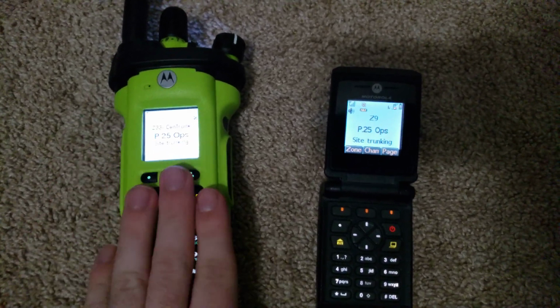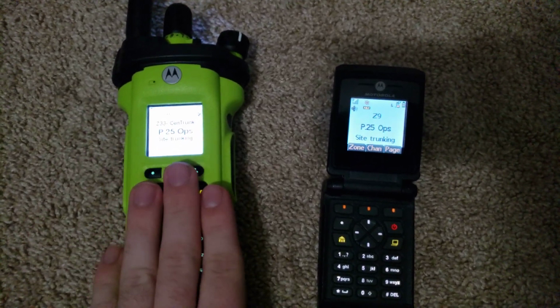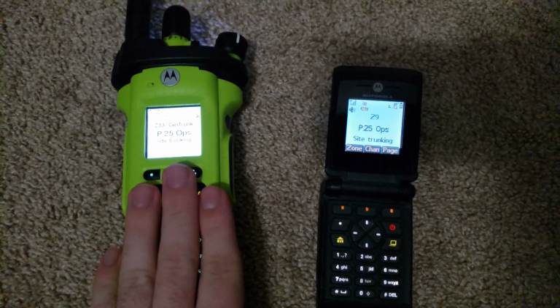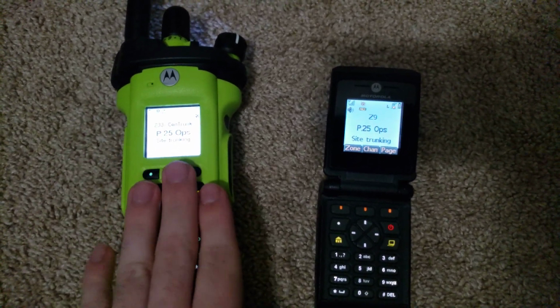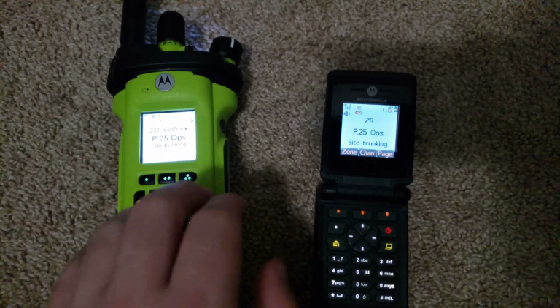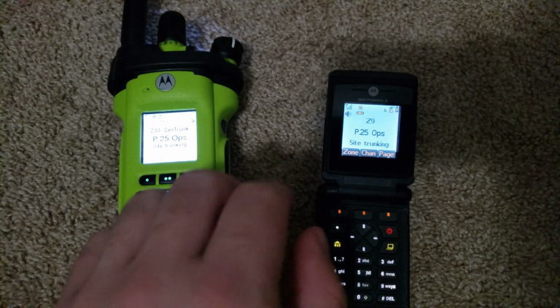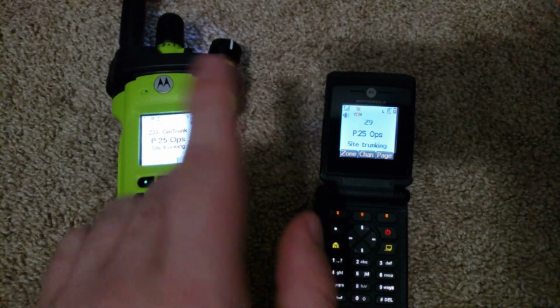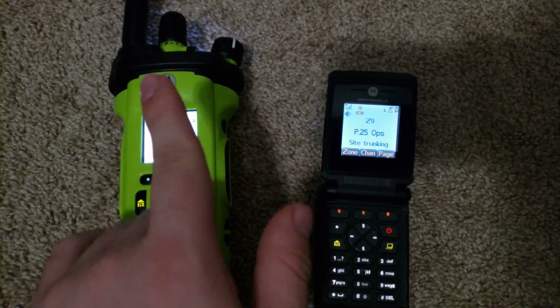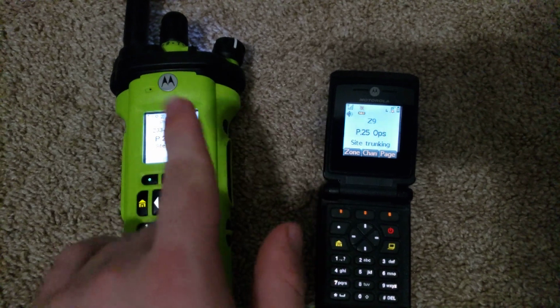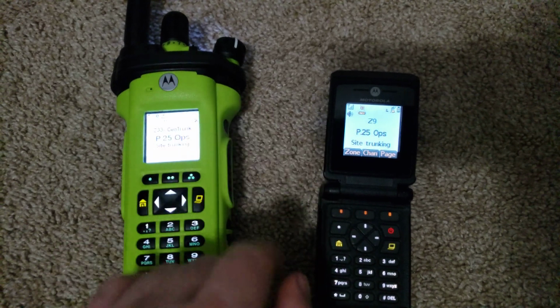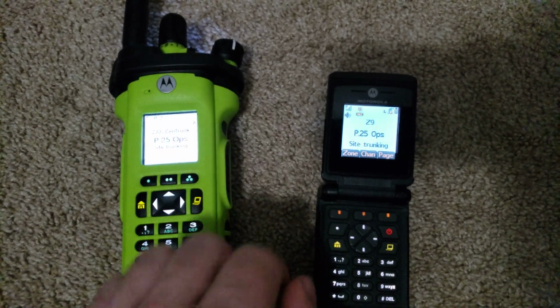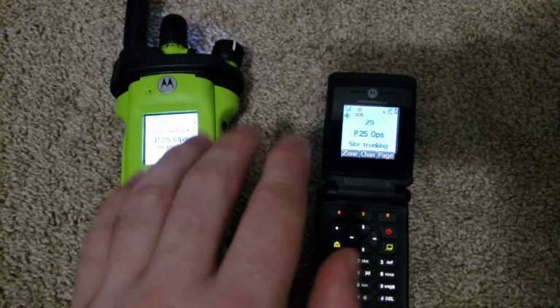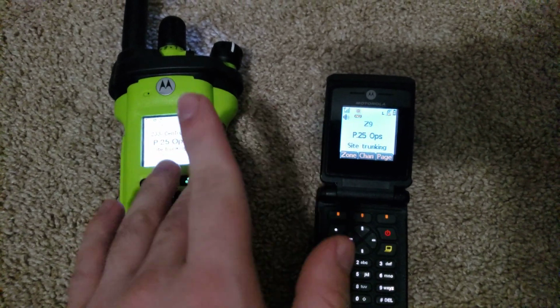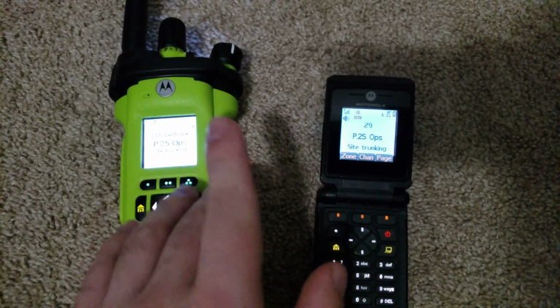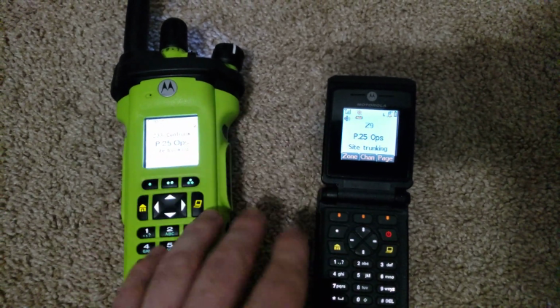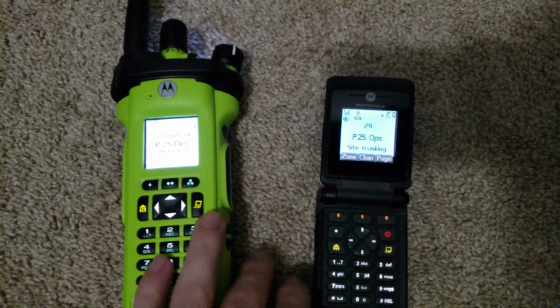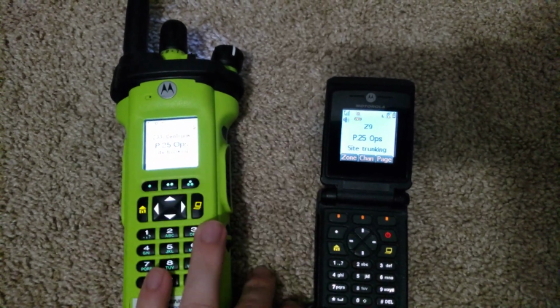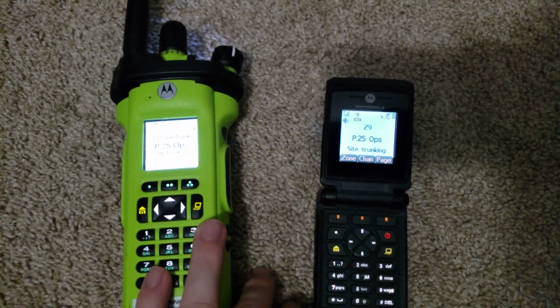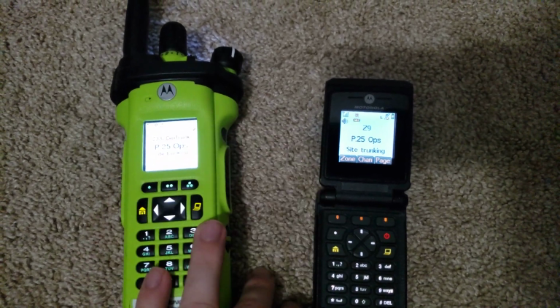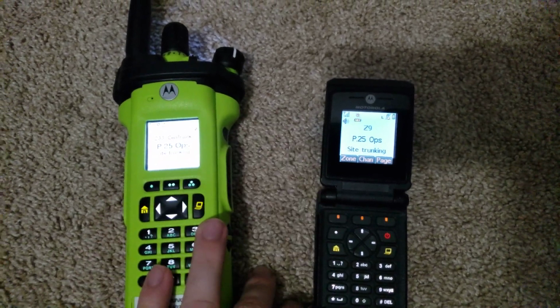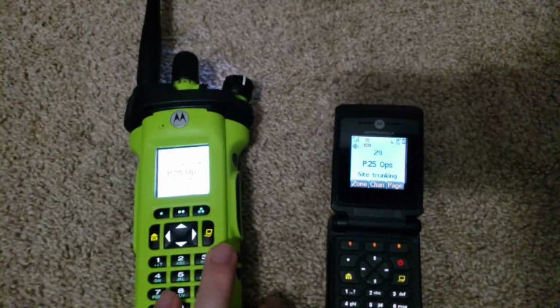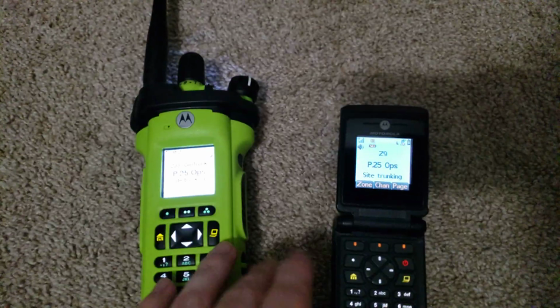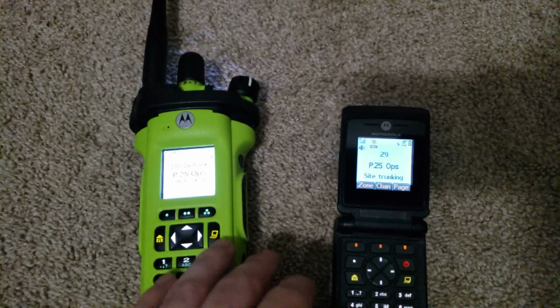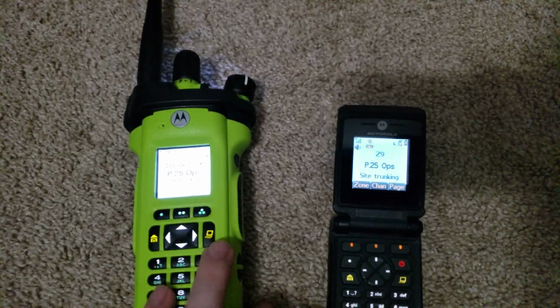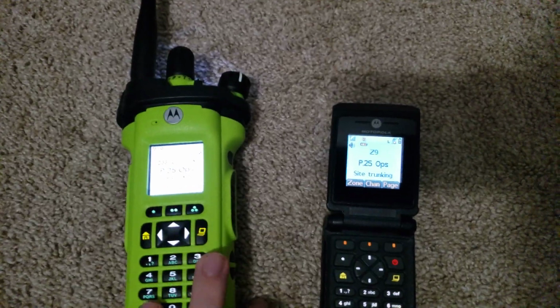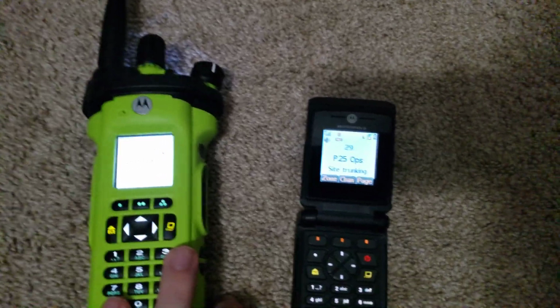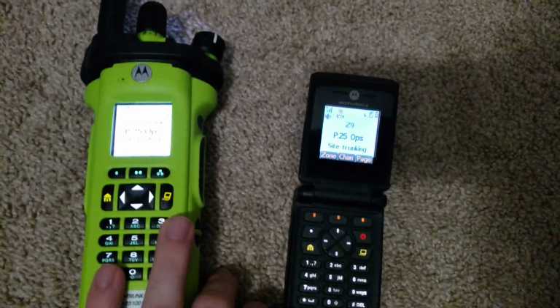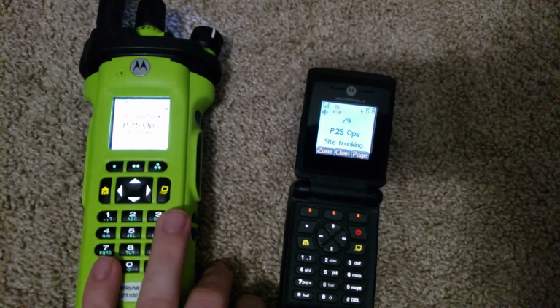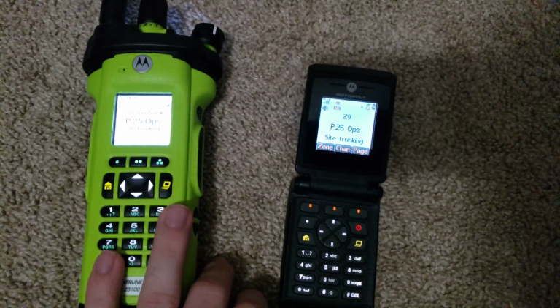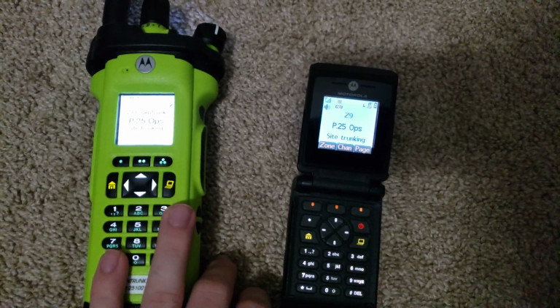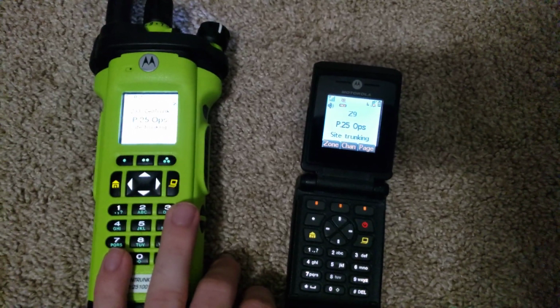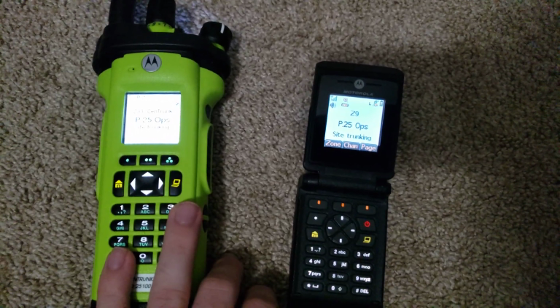Ten seconds left — see you guys later. As usual, just let me know if you have any questions. Out.